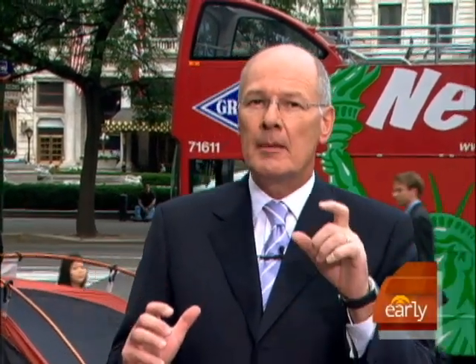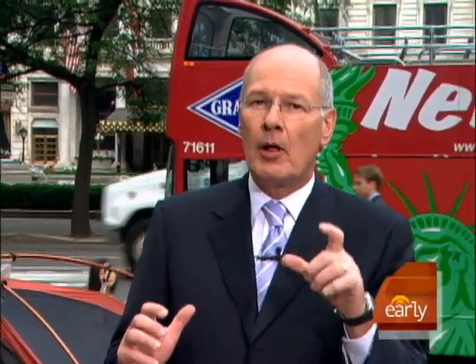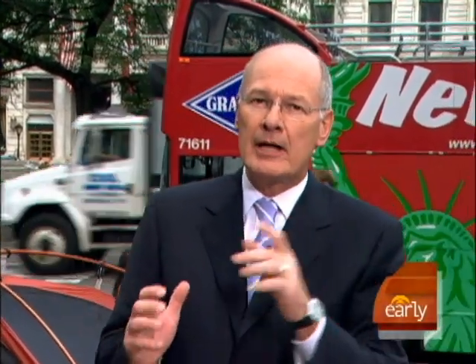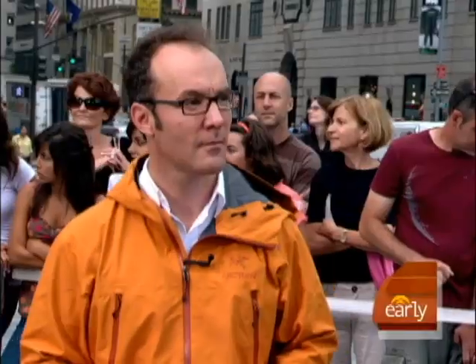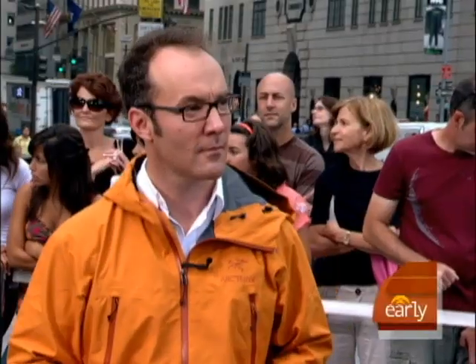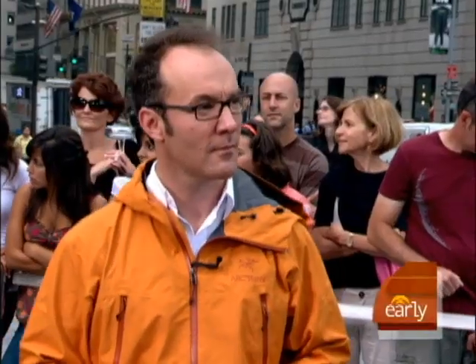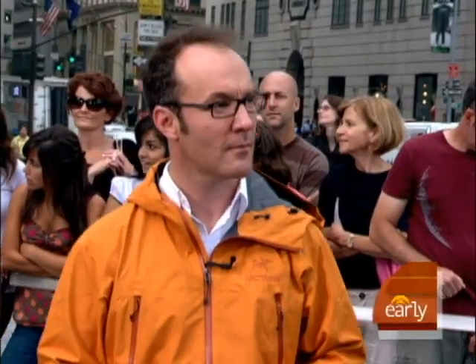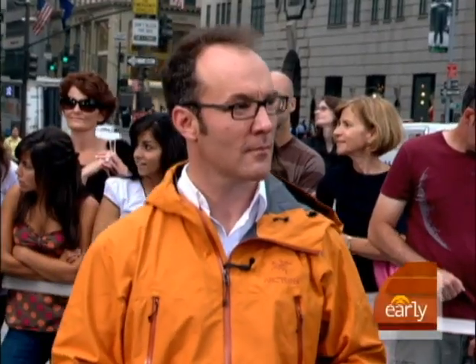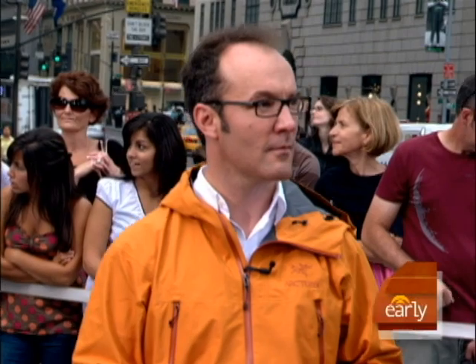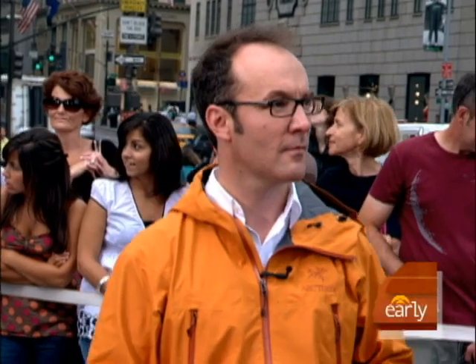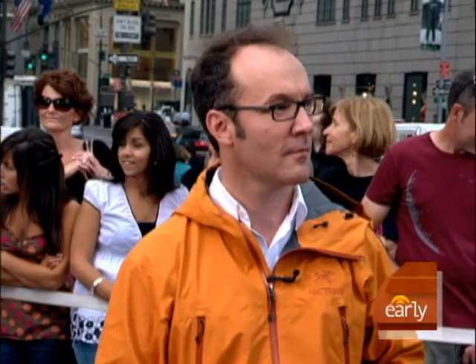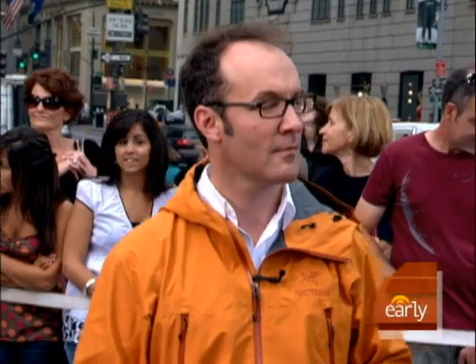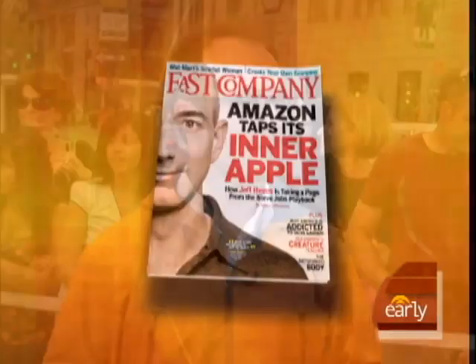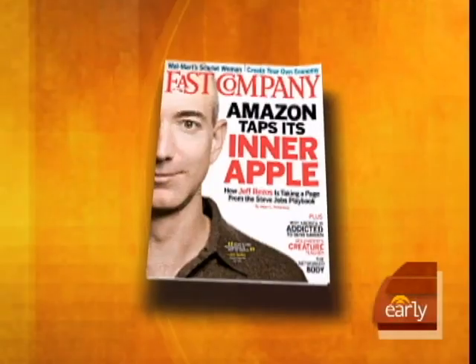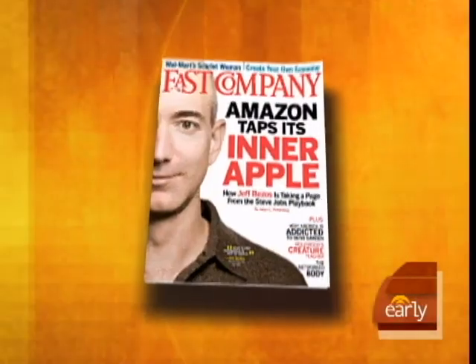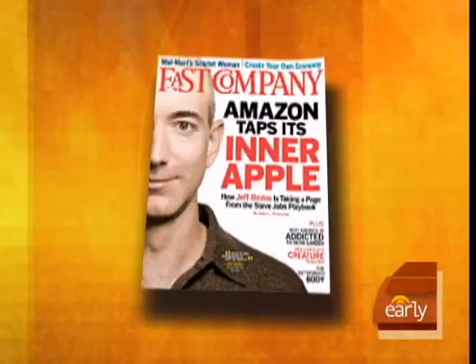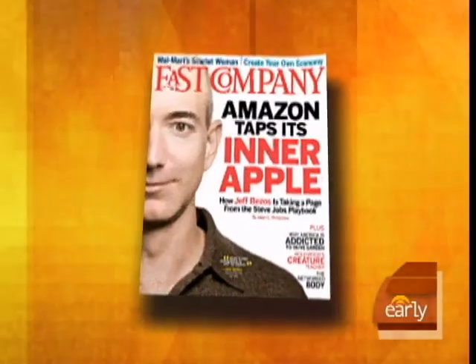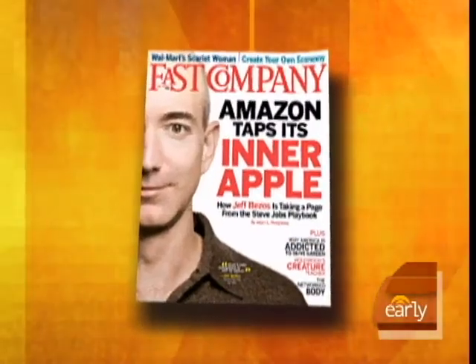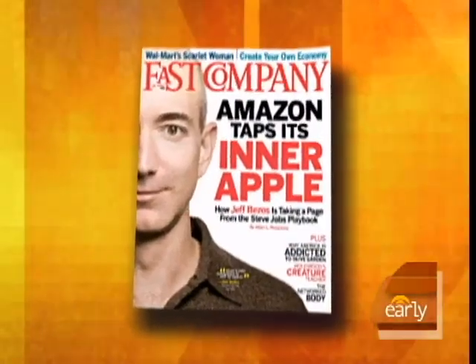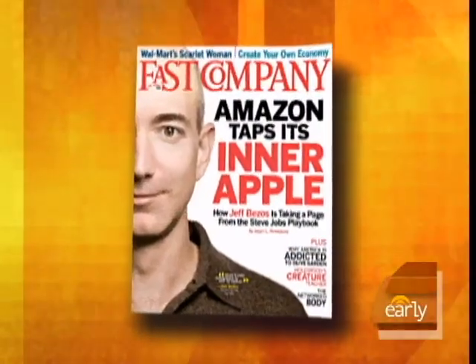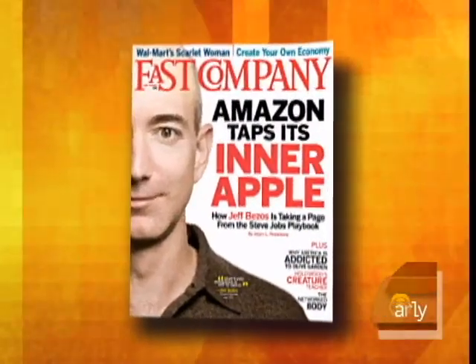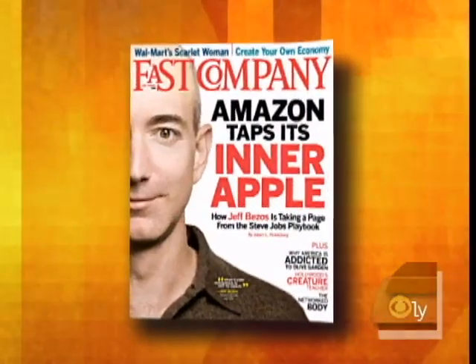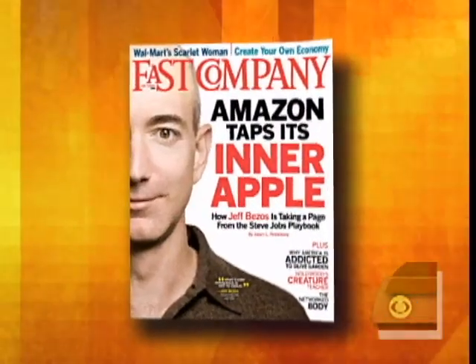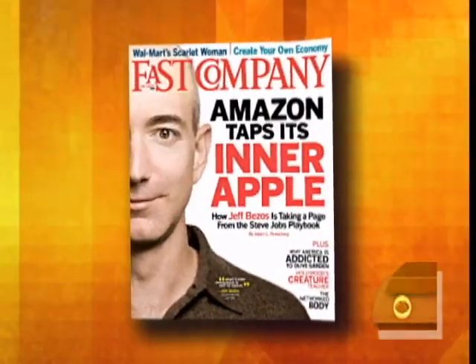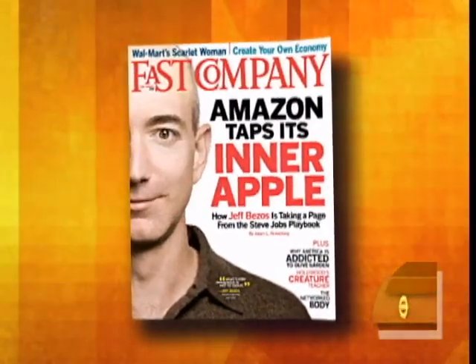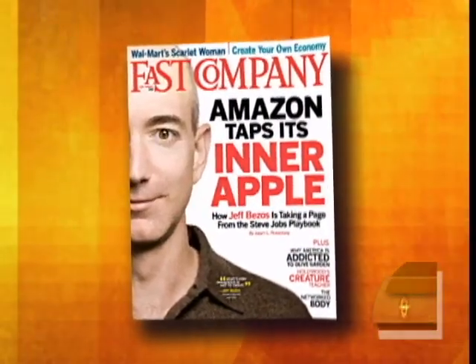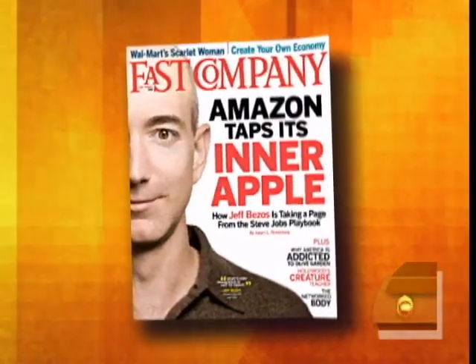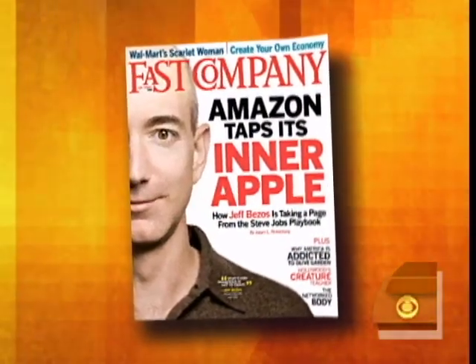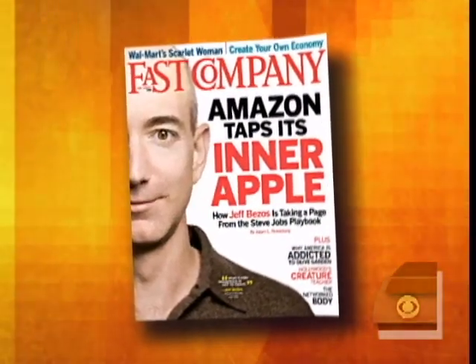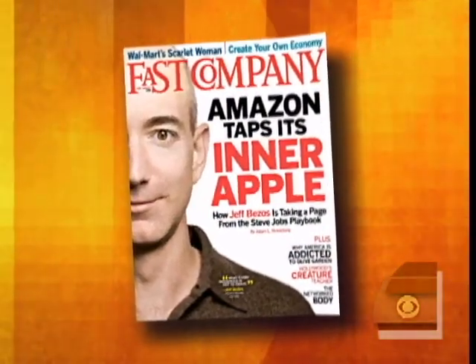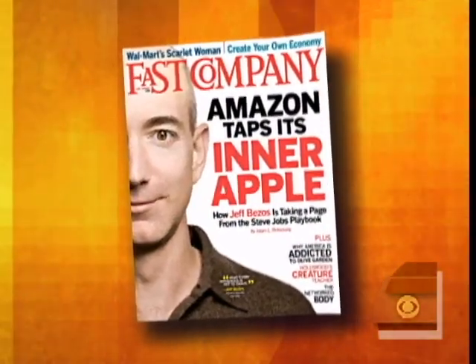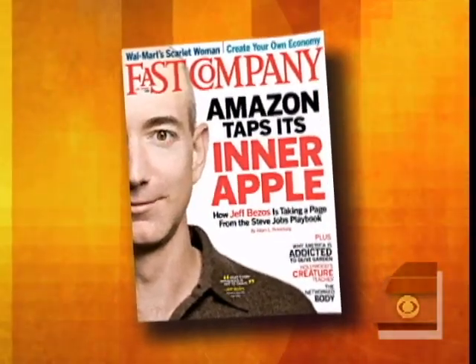Paul Hotchman is a contributing writer for Fast Company Magazine, and he's here with some tips that the whole family can enjoy.